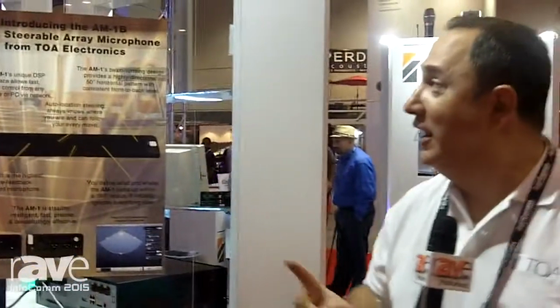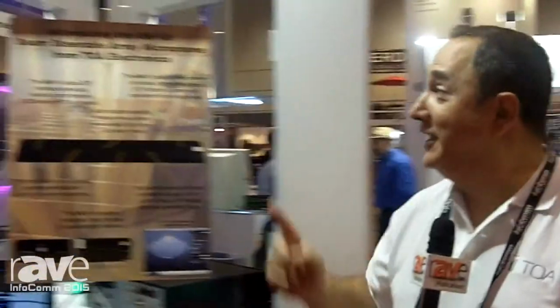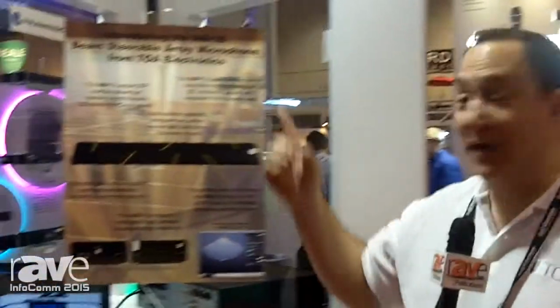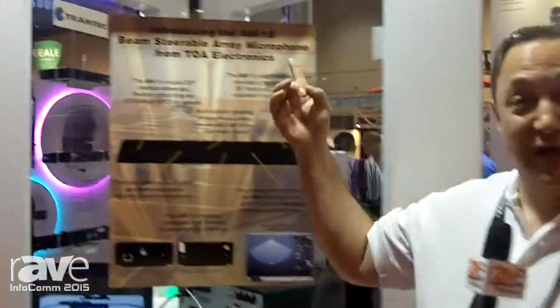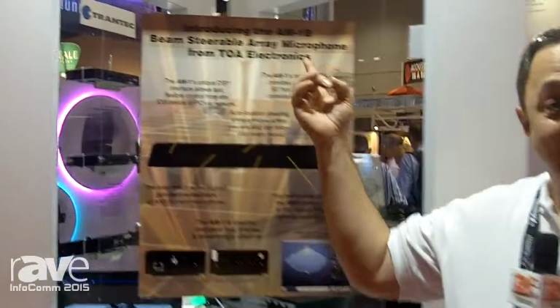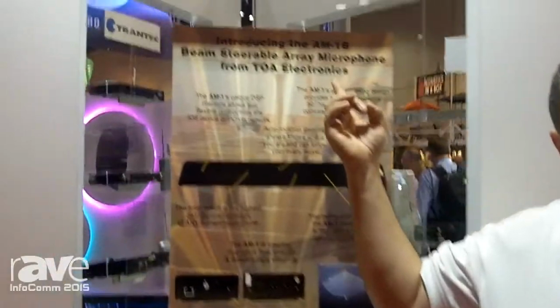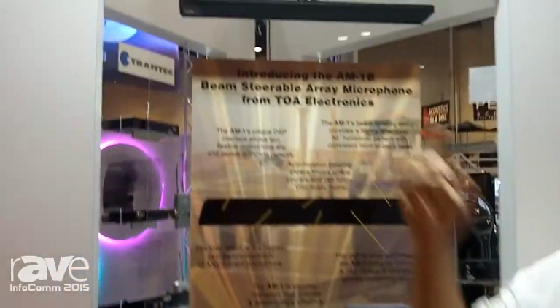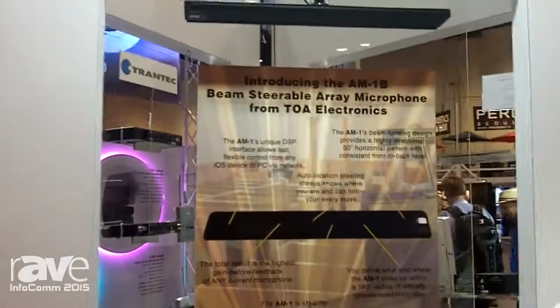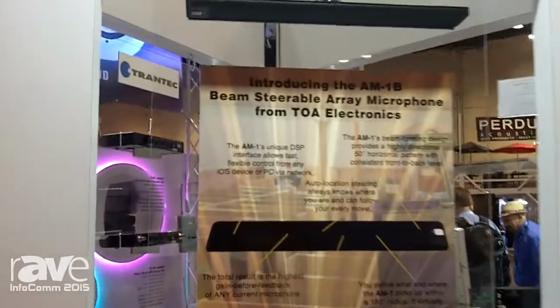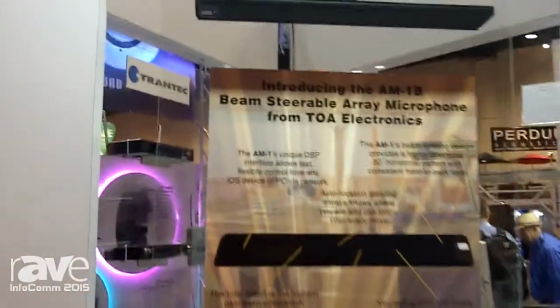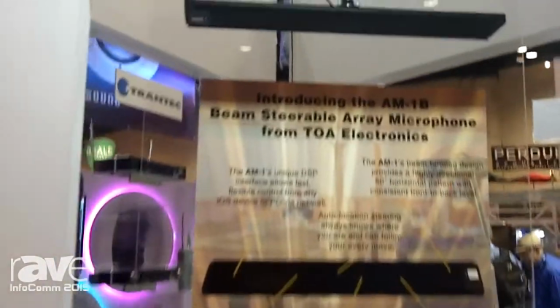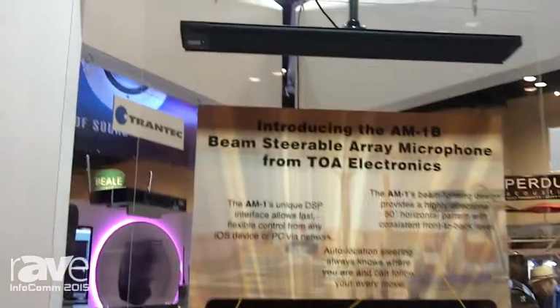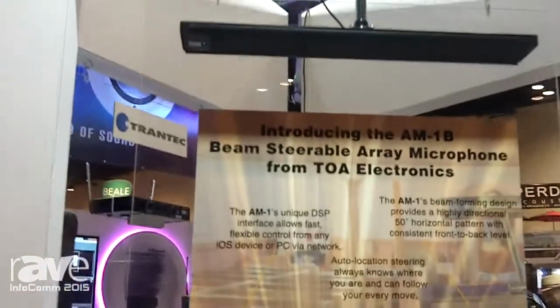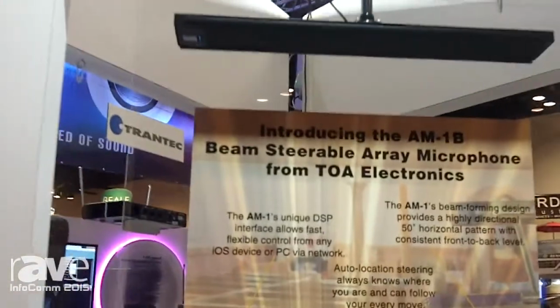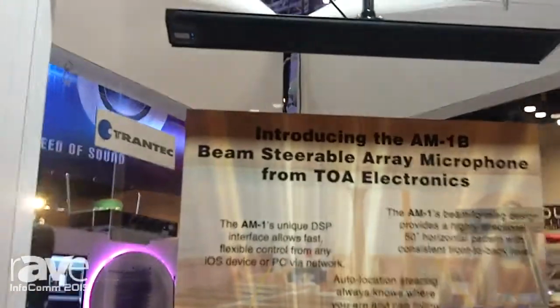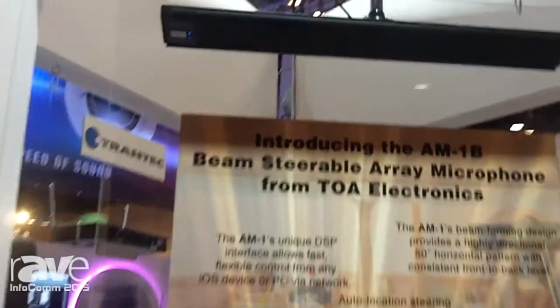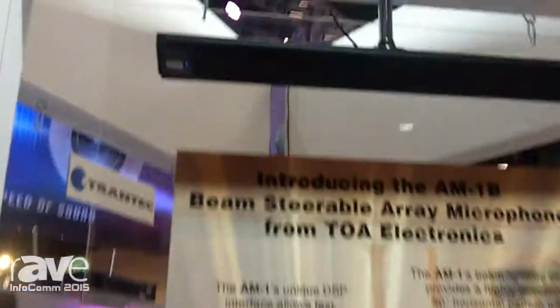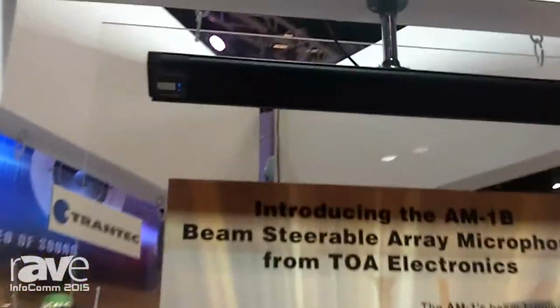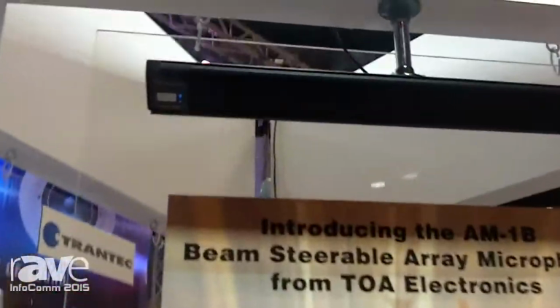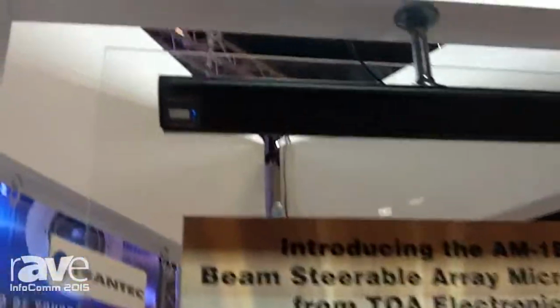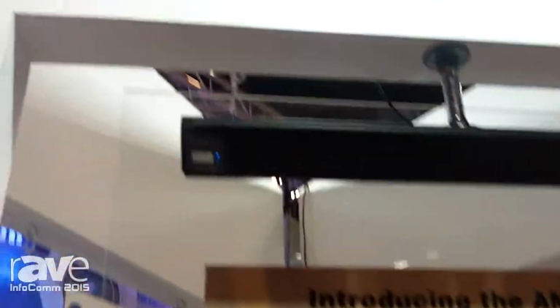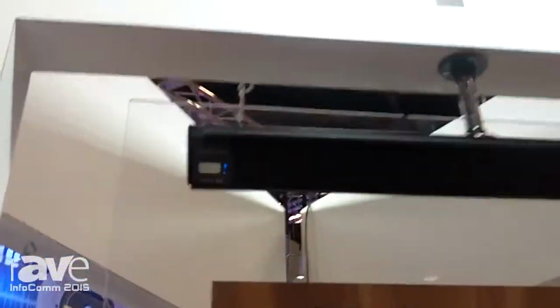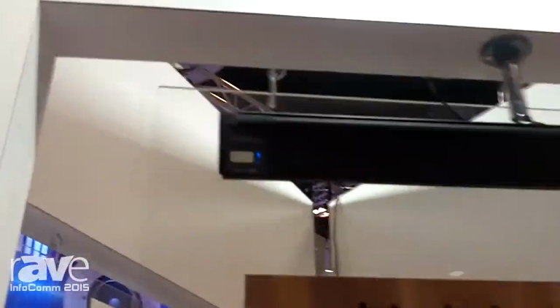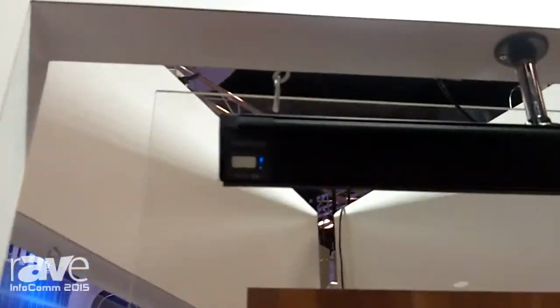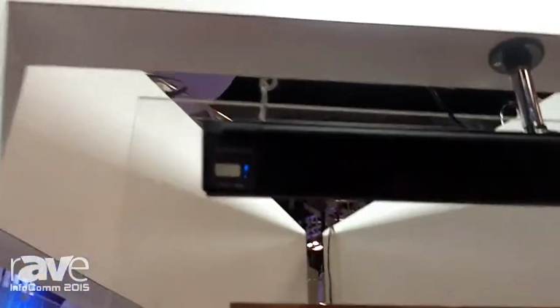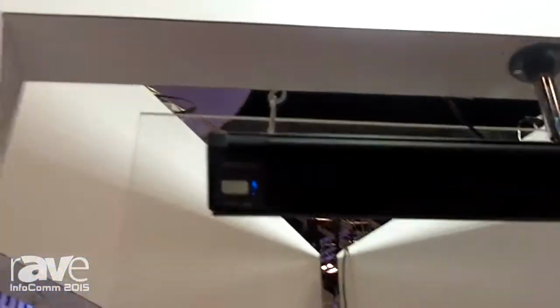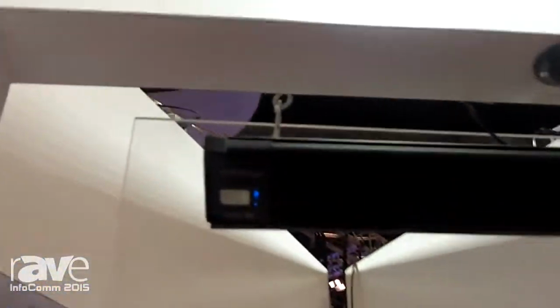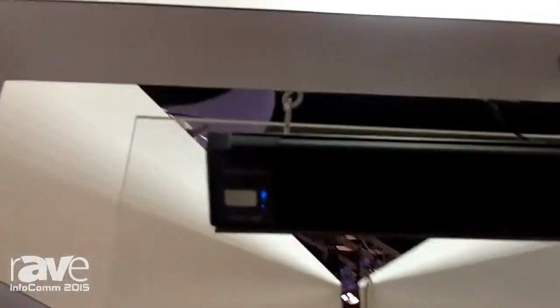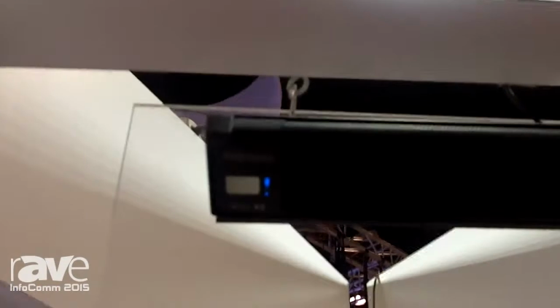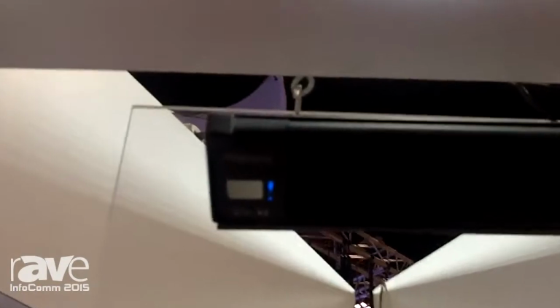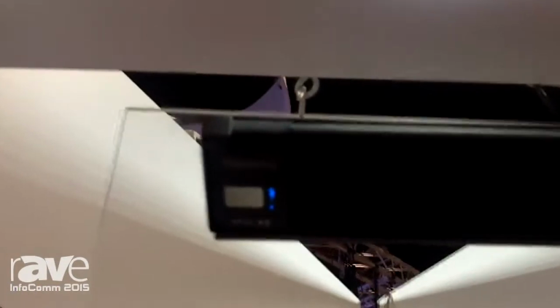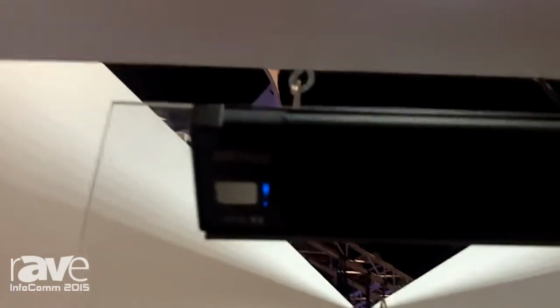It's upside down. The reason for that is we're just introducing our new wall ceiling mount for the AM1.